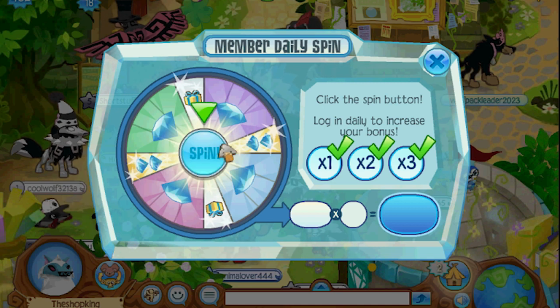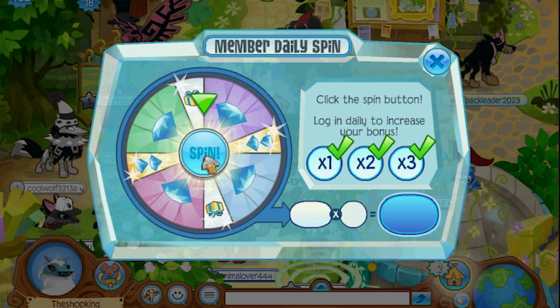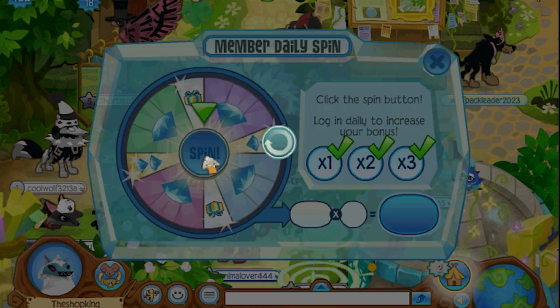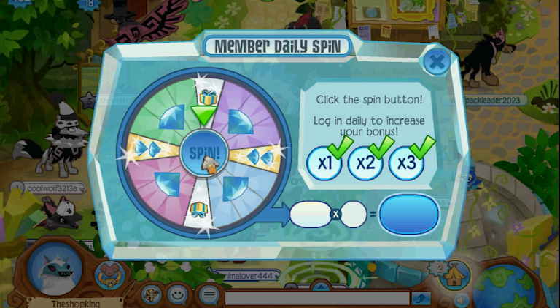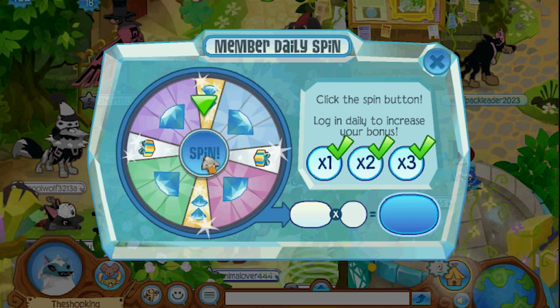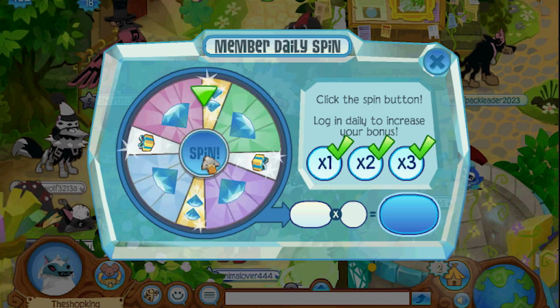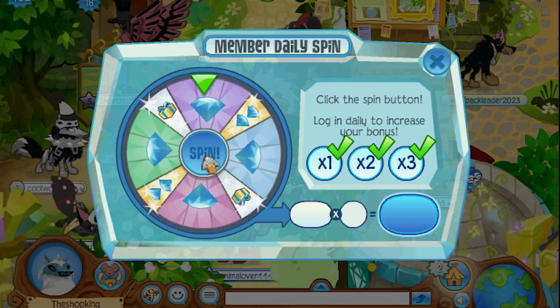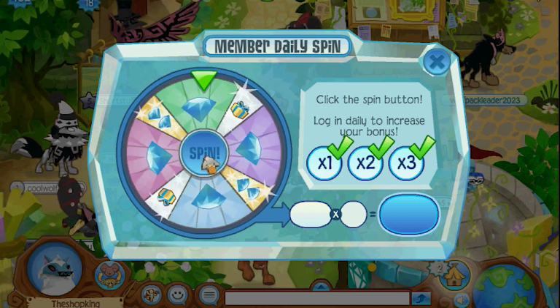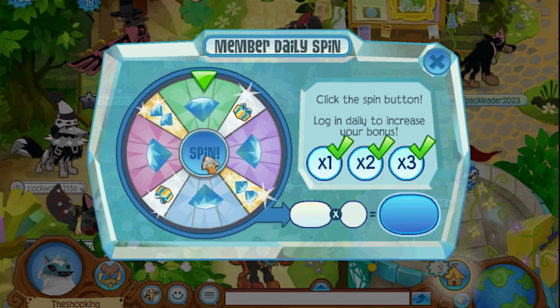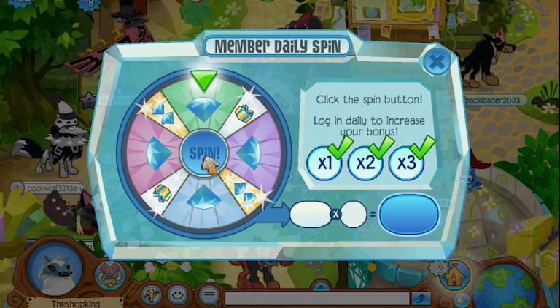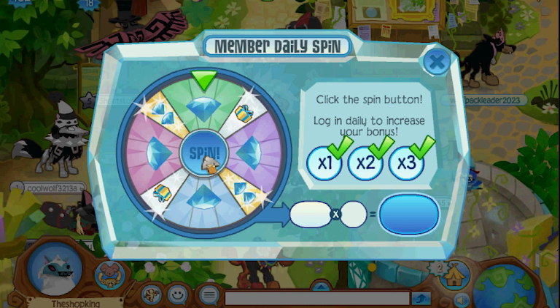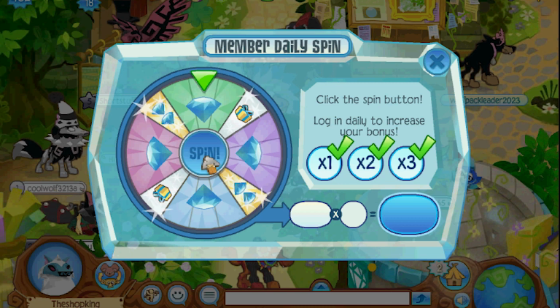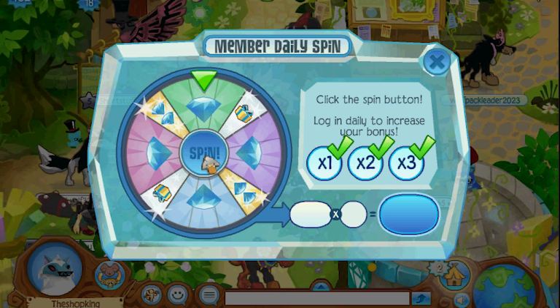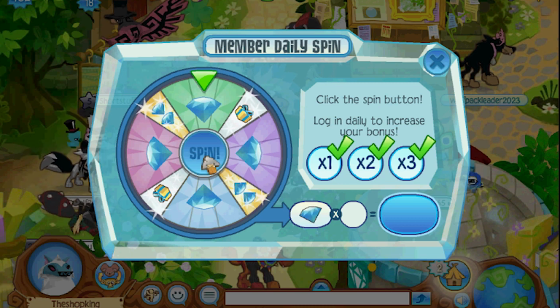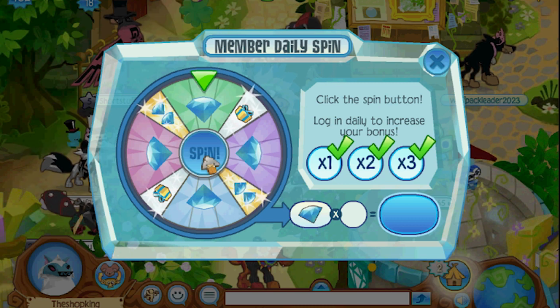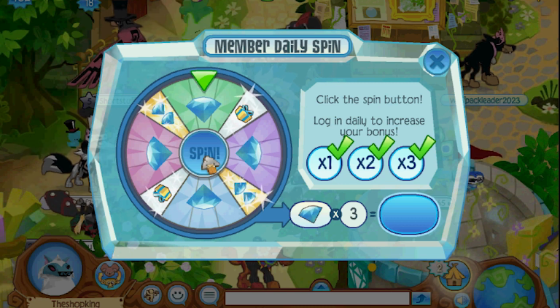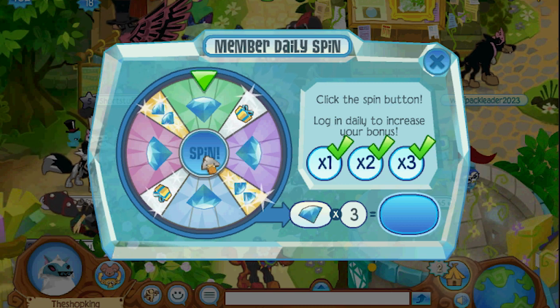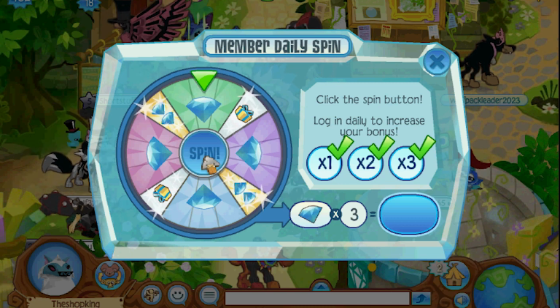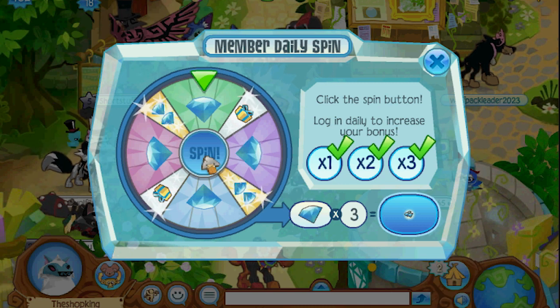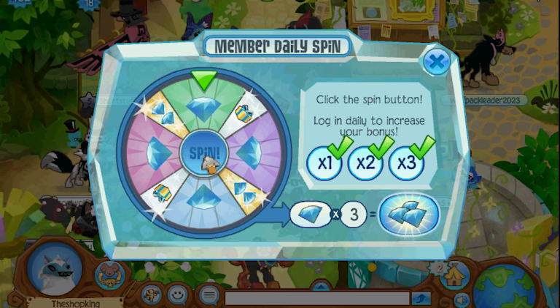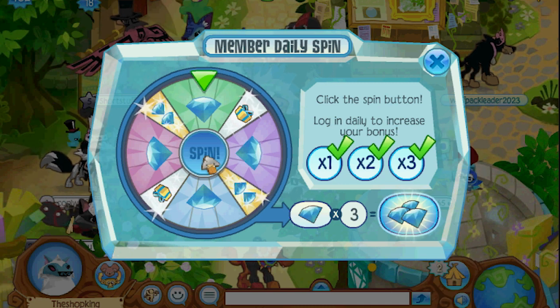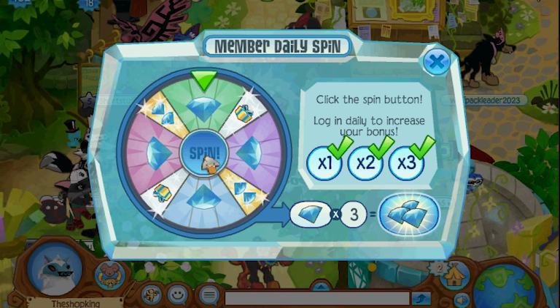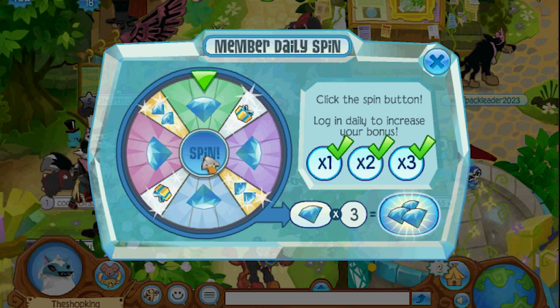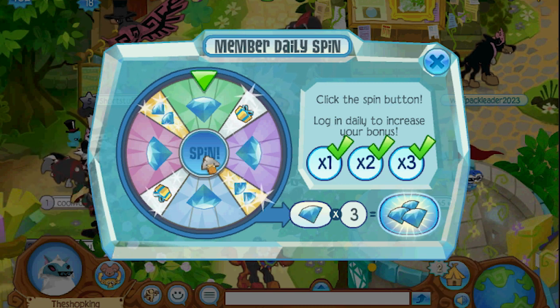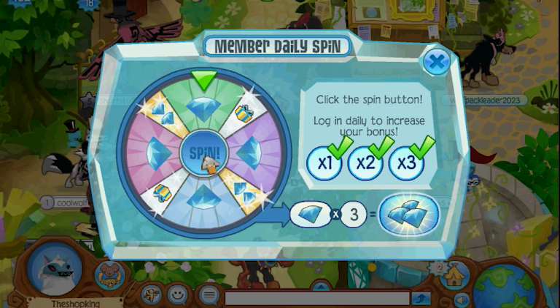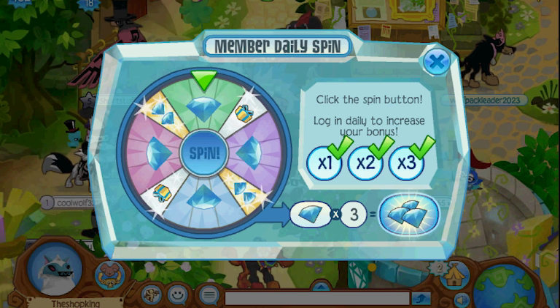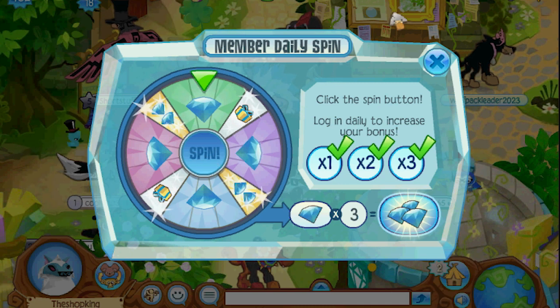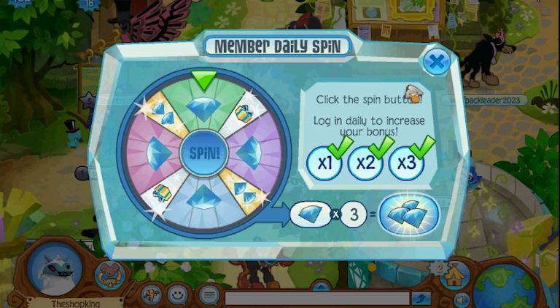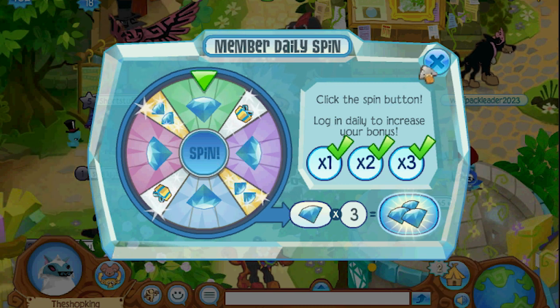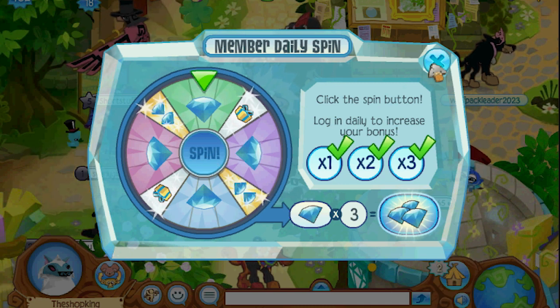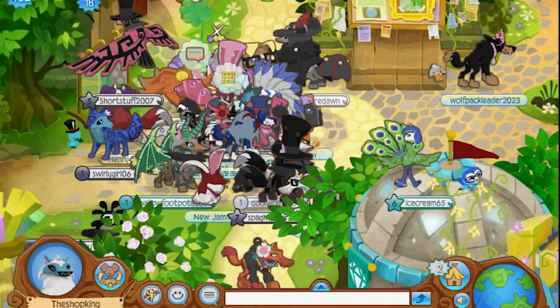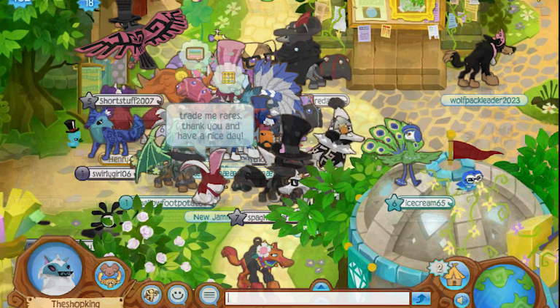We go double, double, double, double — oh, single diamond. It's all good.